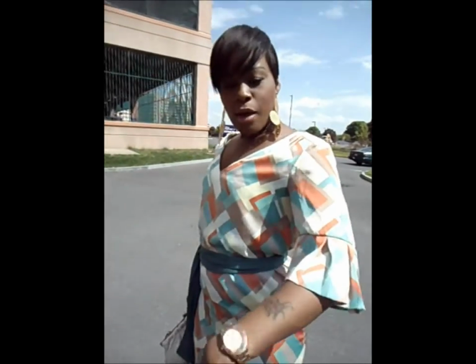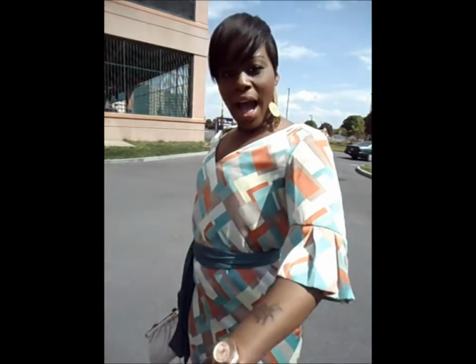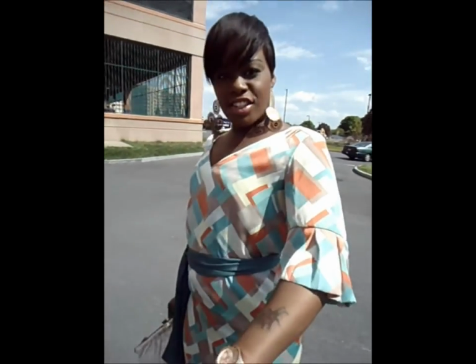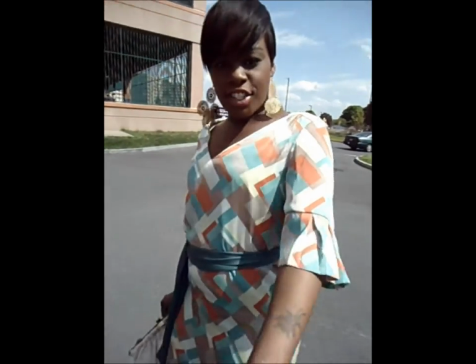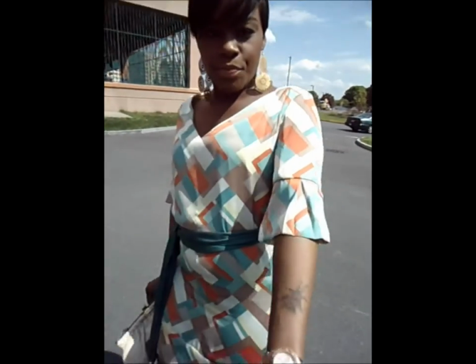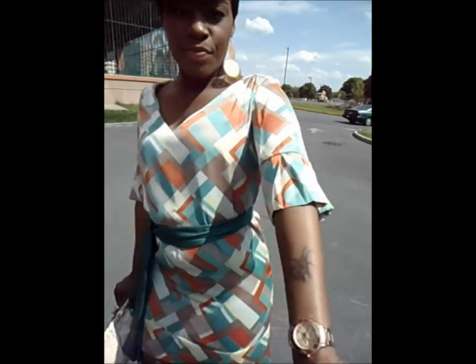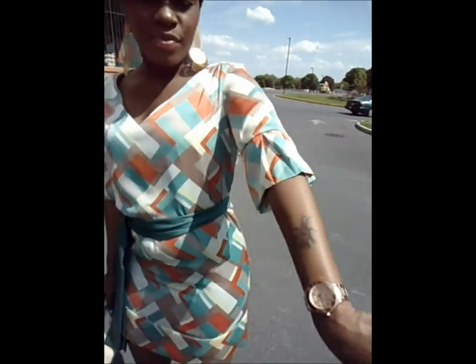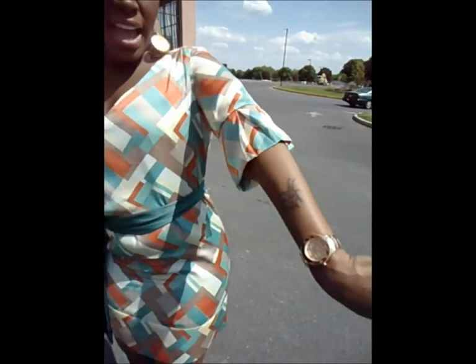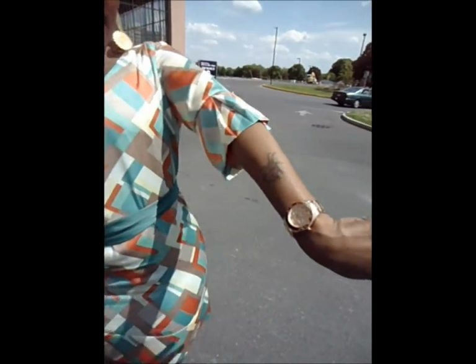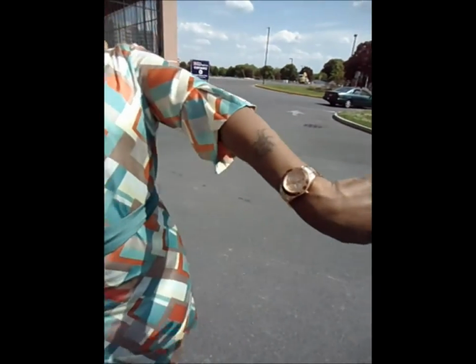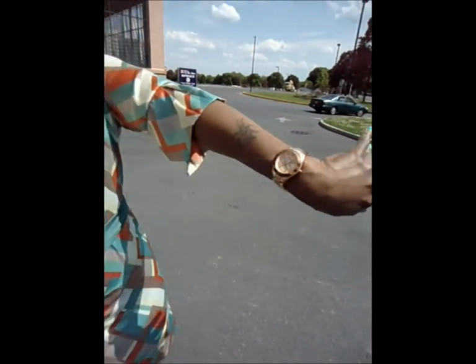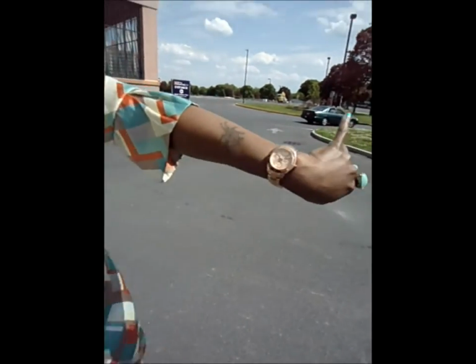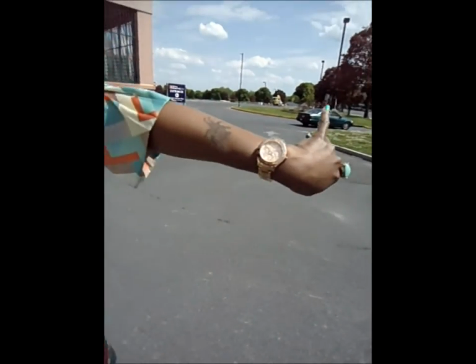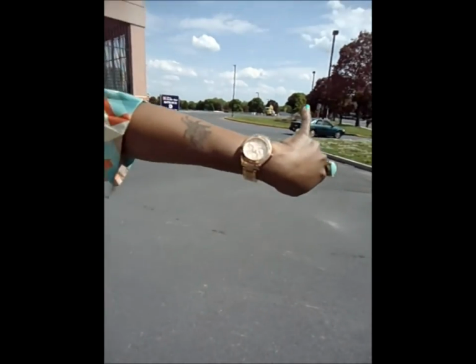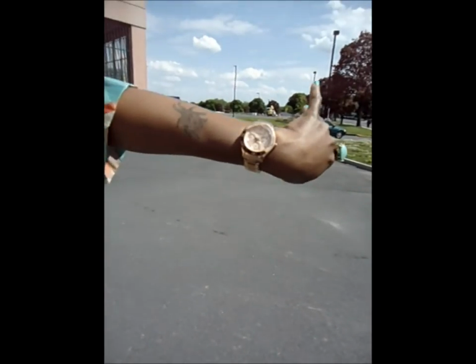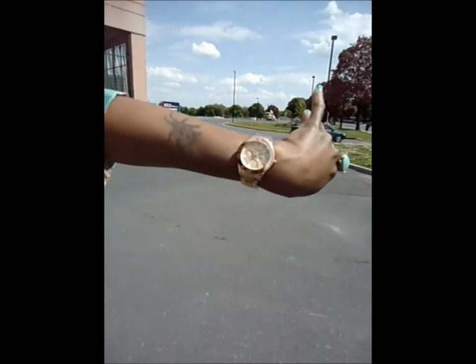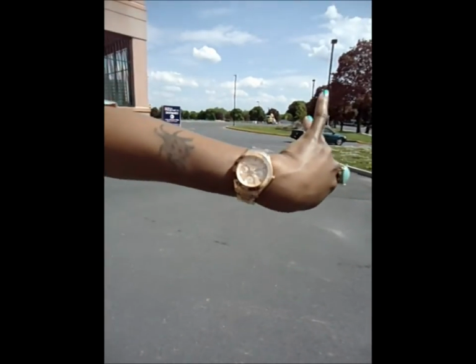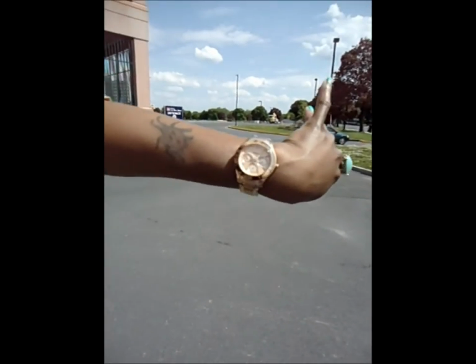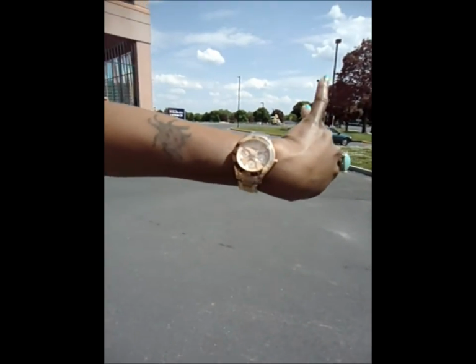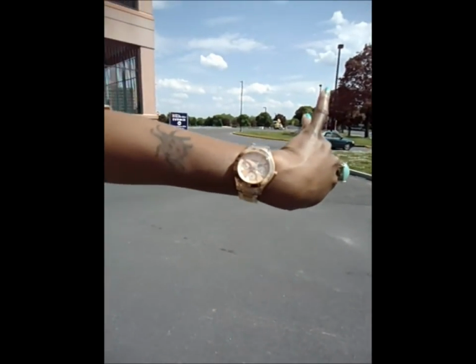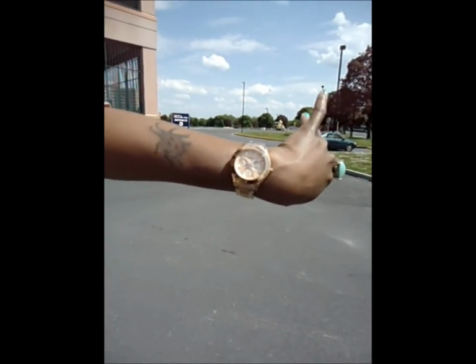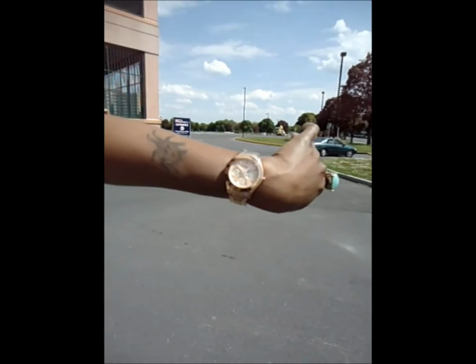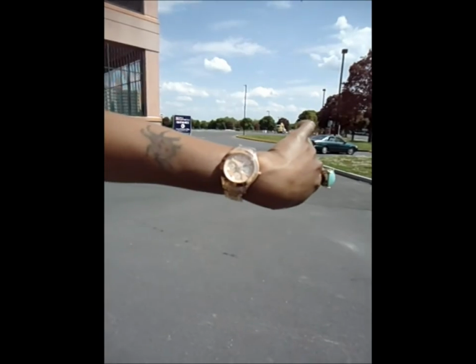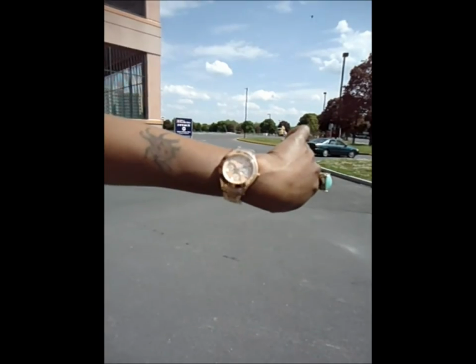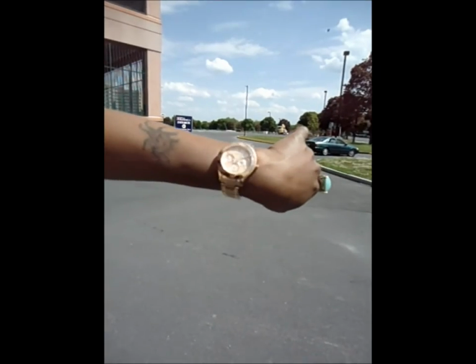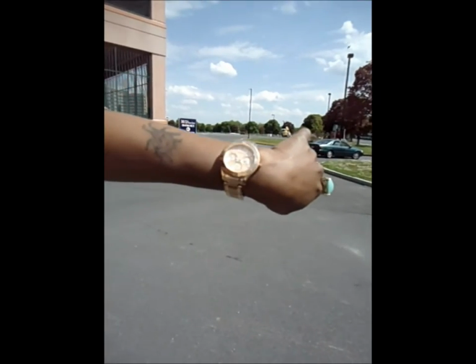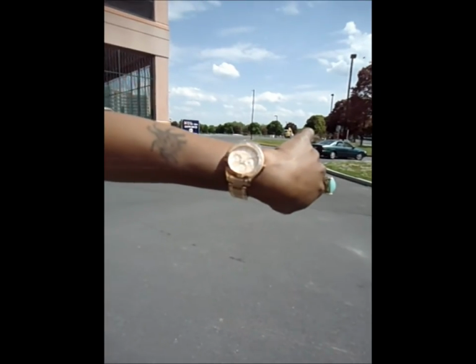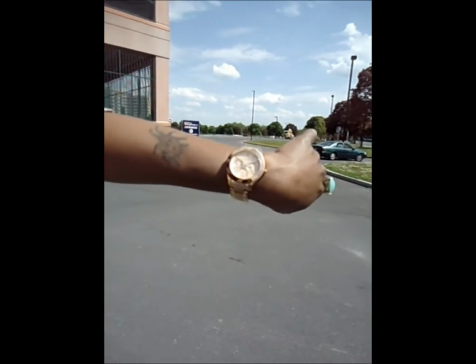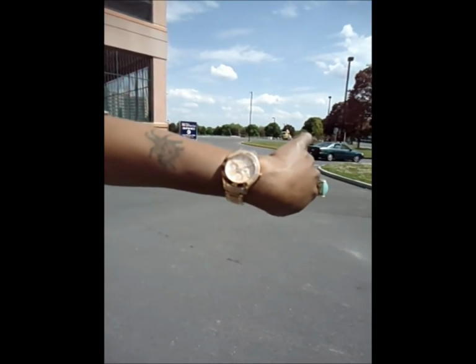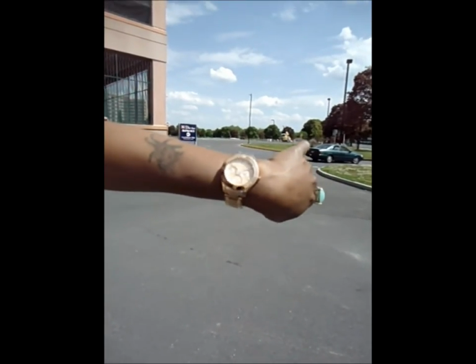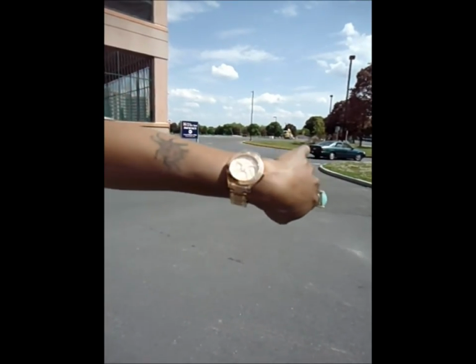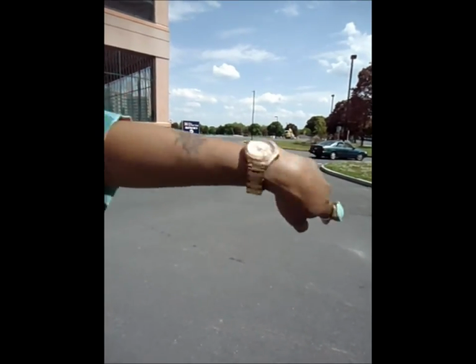My watch is the Stella watch from Fossil and it's in rose gold.